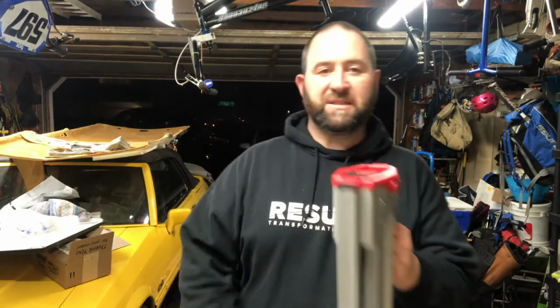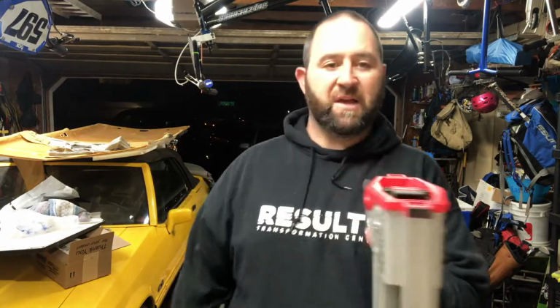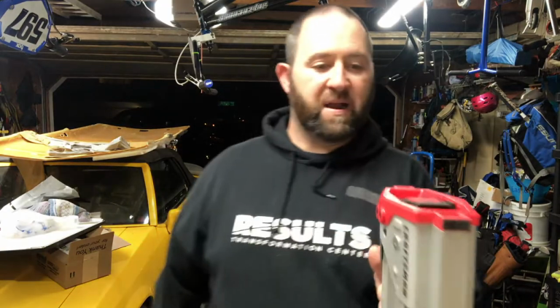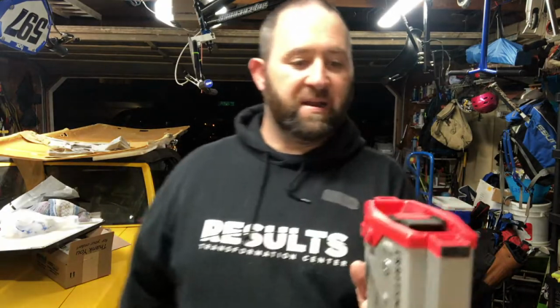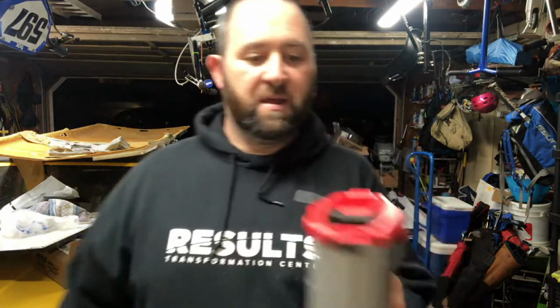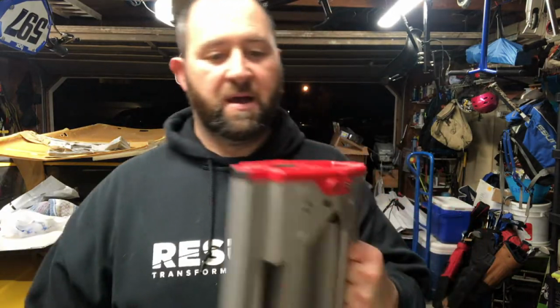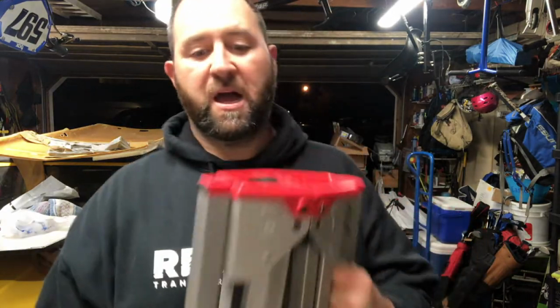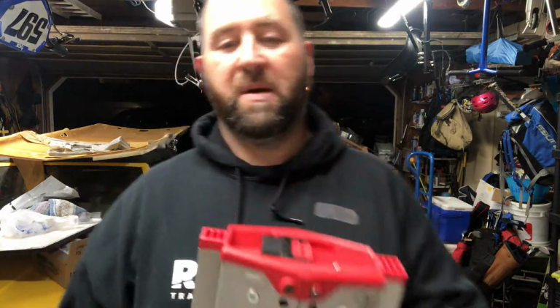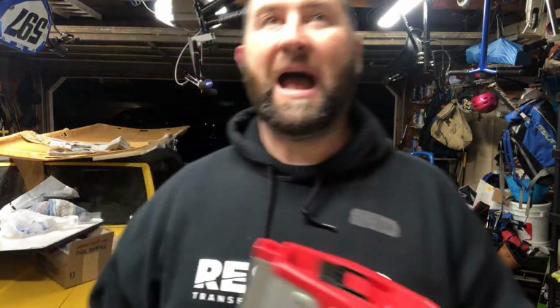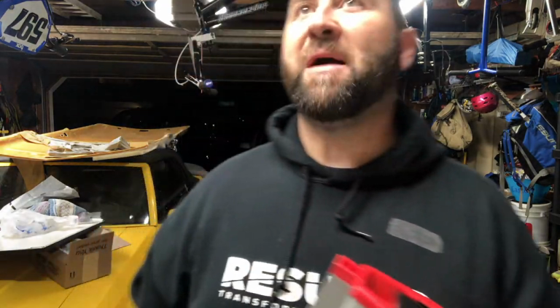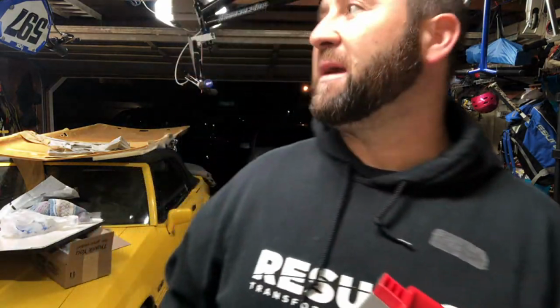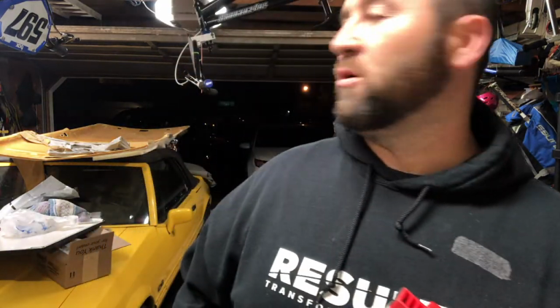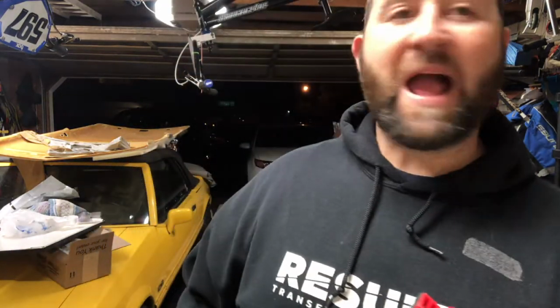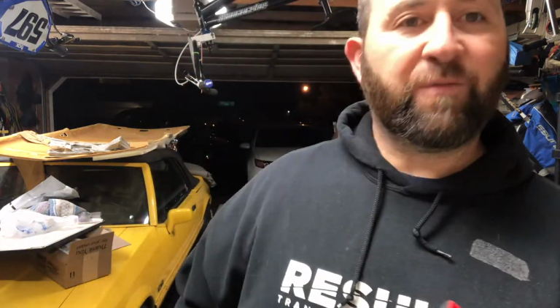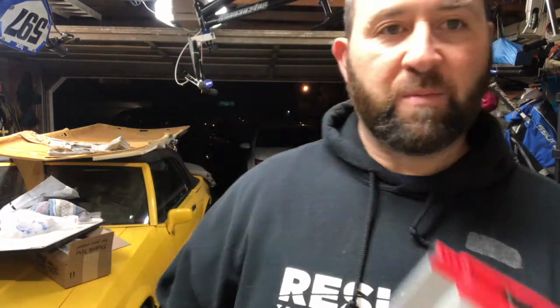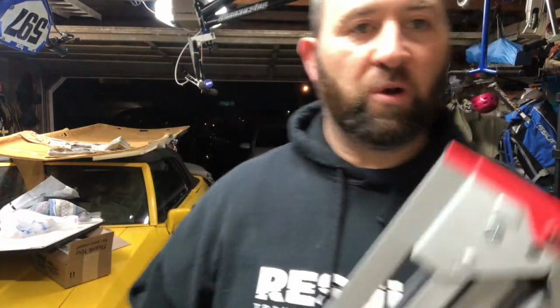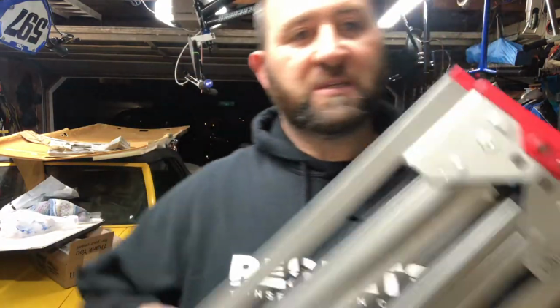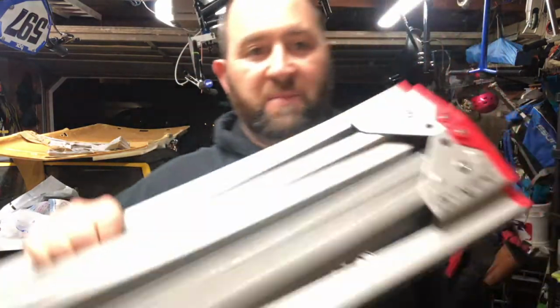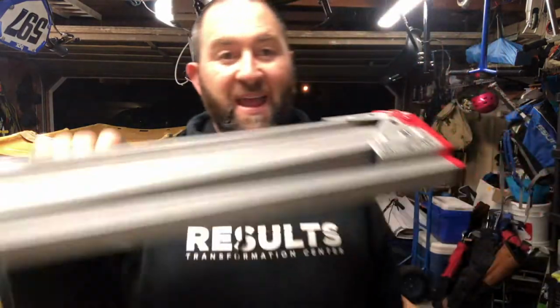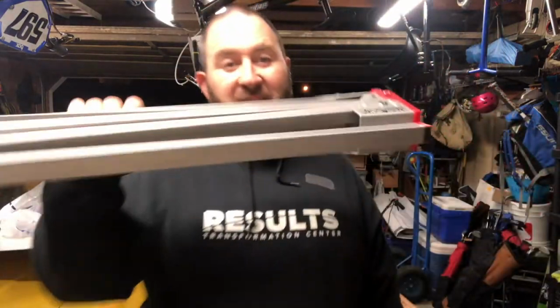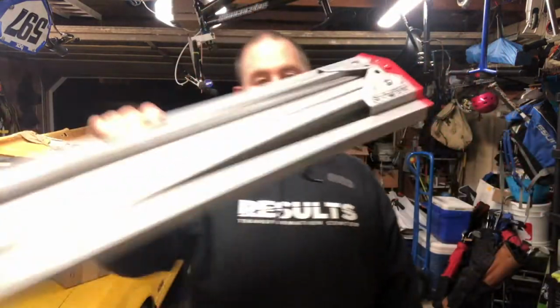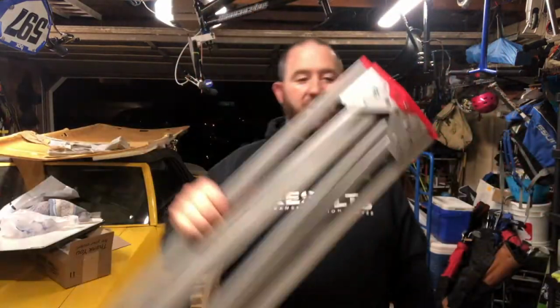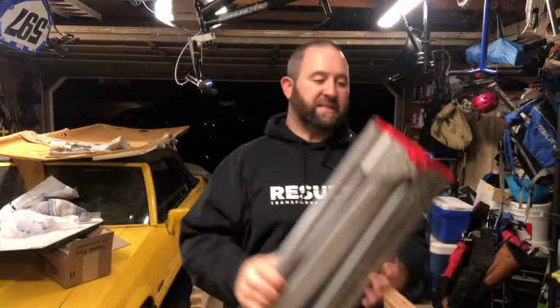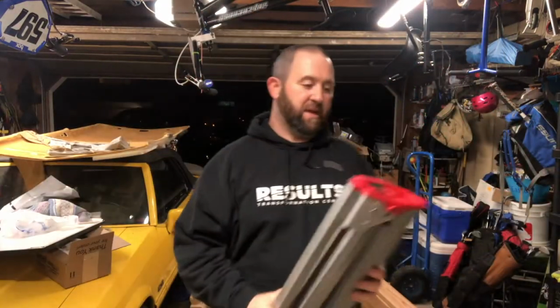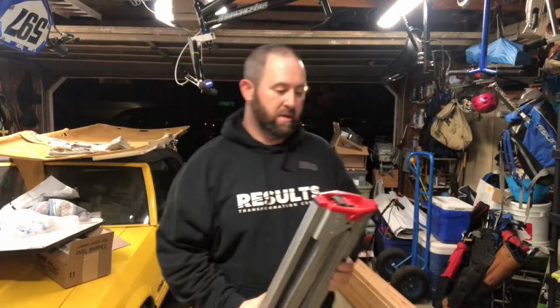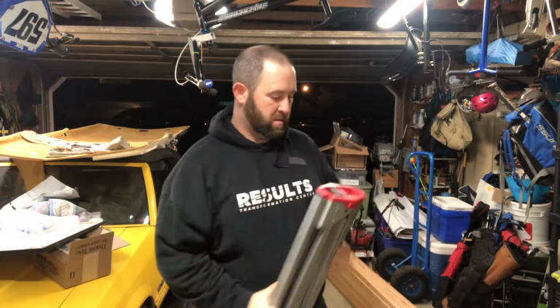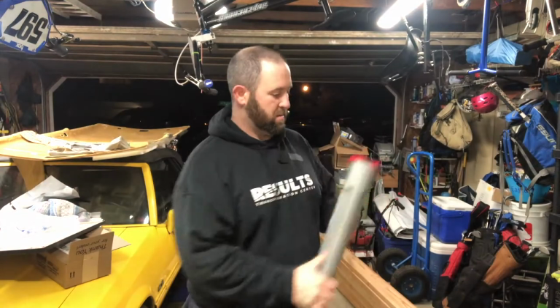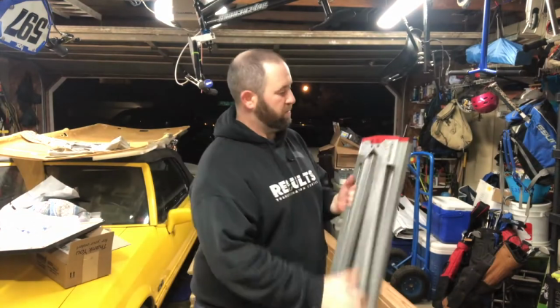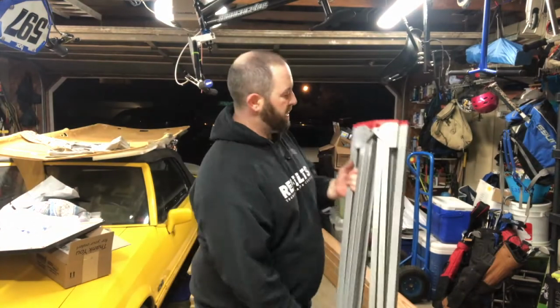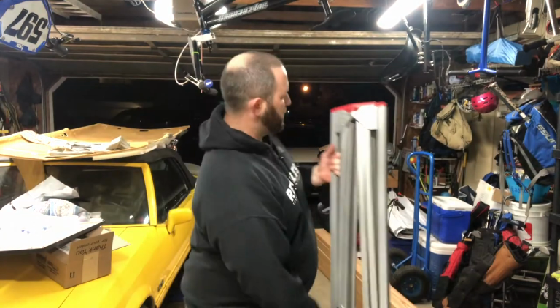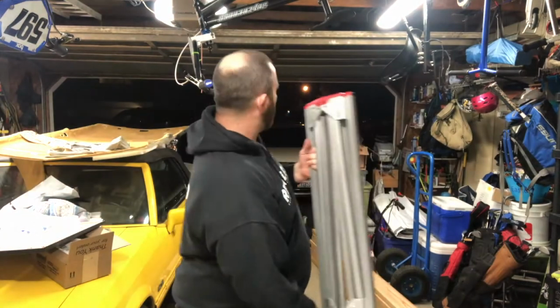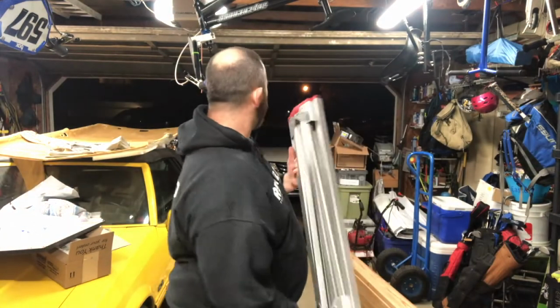They store really easily — they fit right here between my fridge and my freezer, they slide right in. I might make a little rack for them to hold them or something, but yeah, these are really cool.